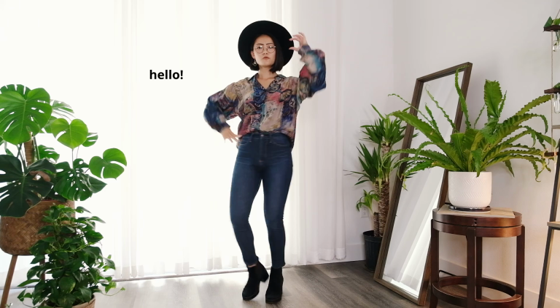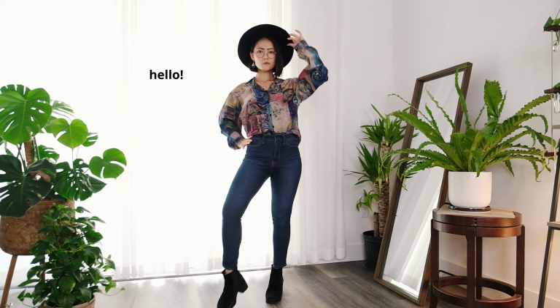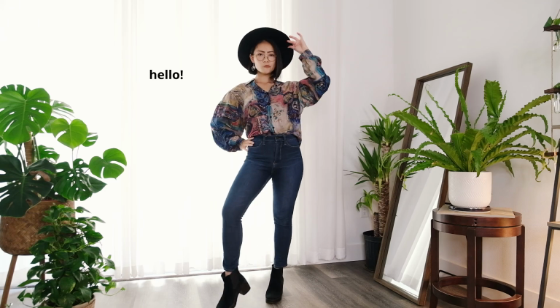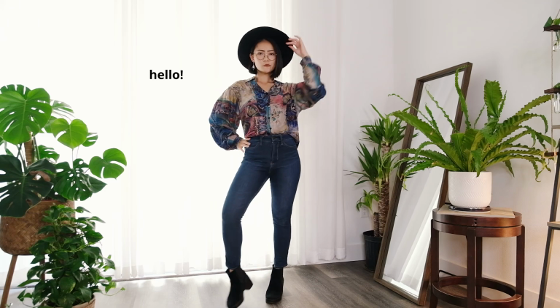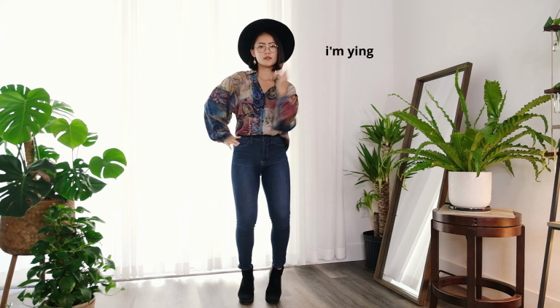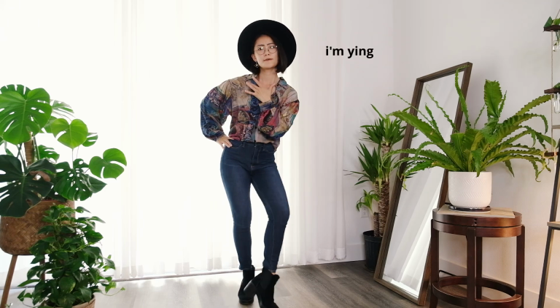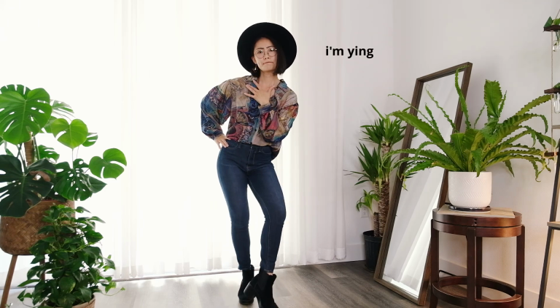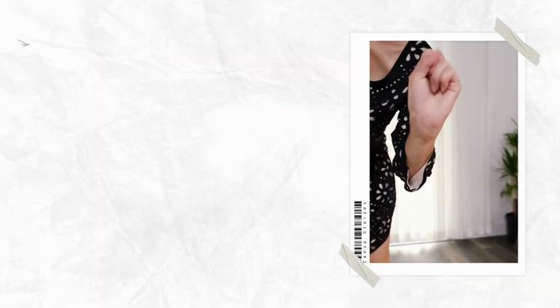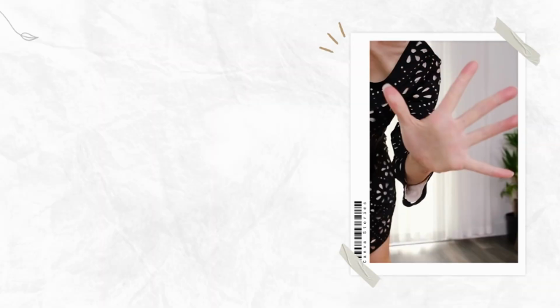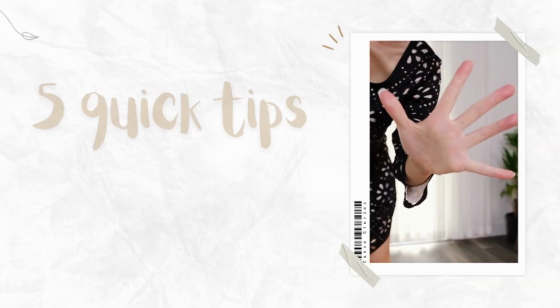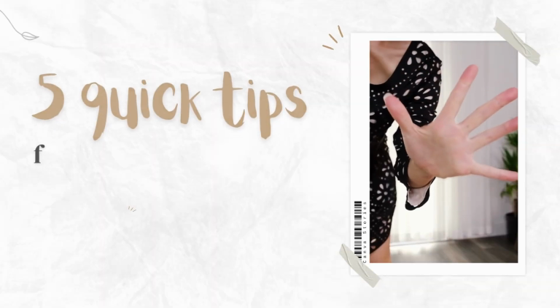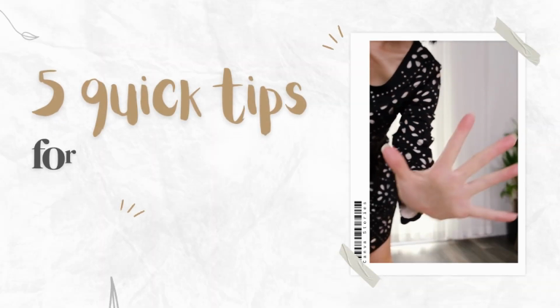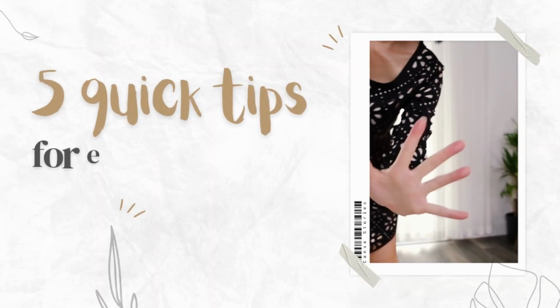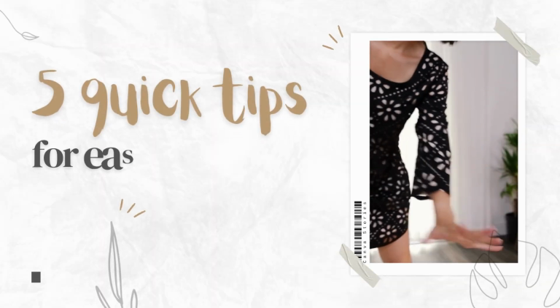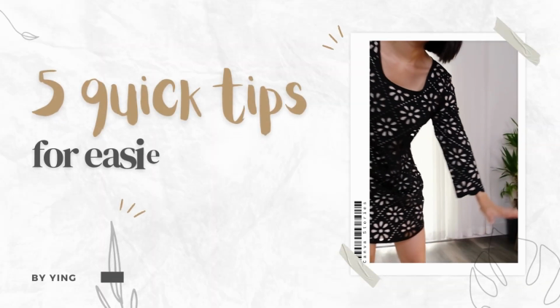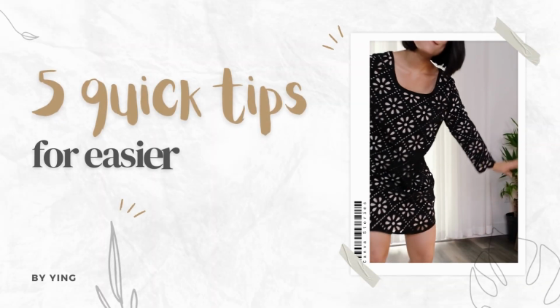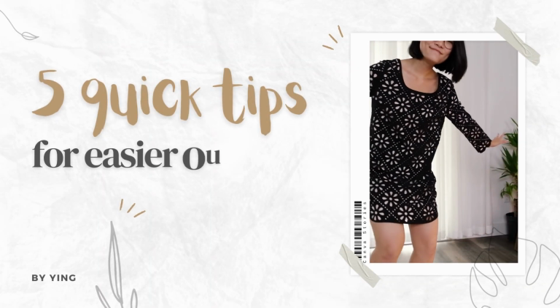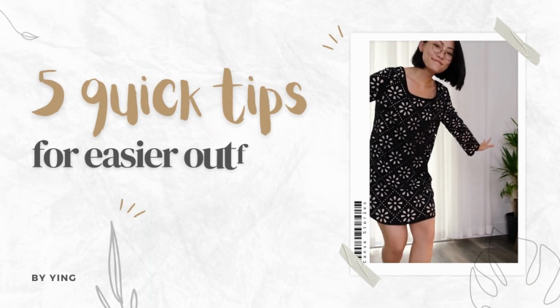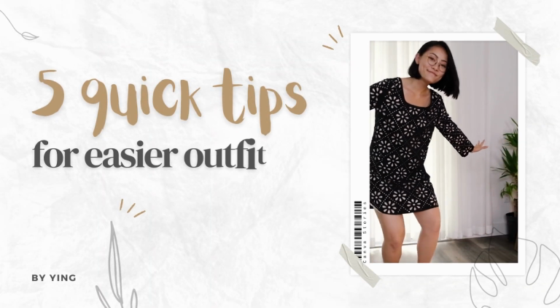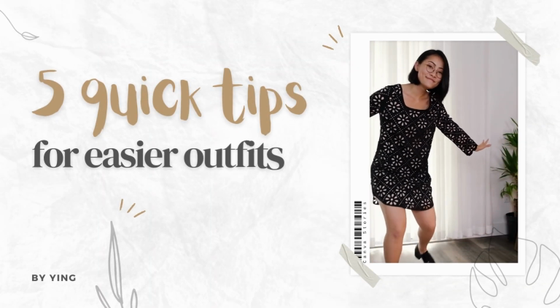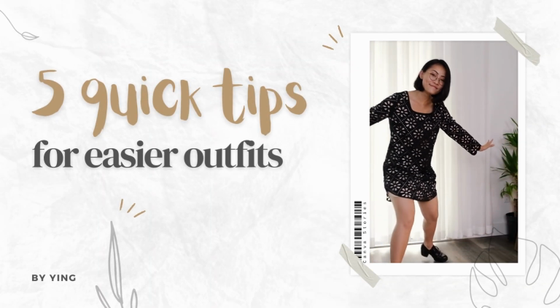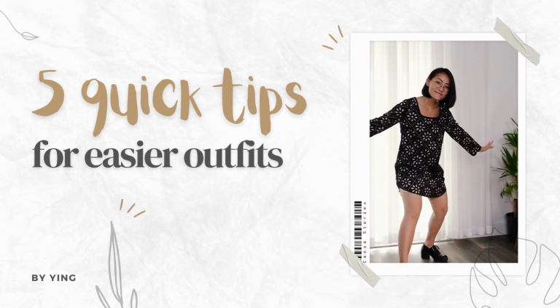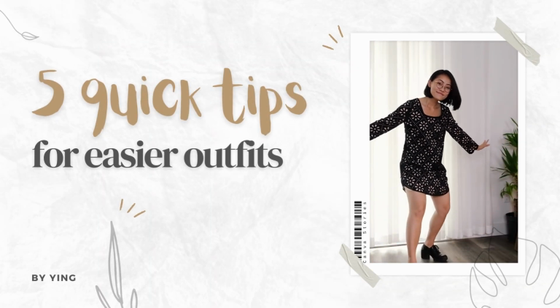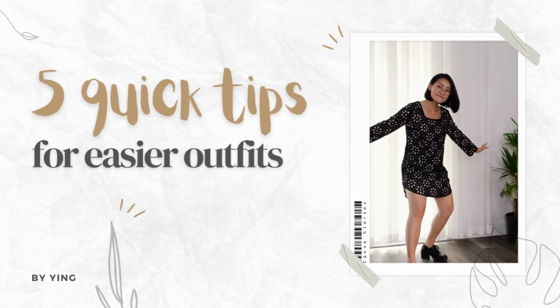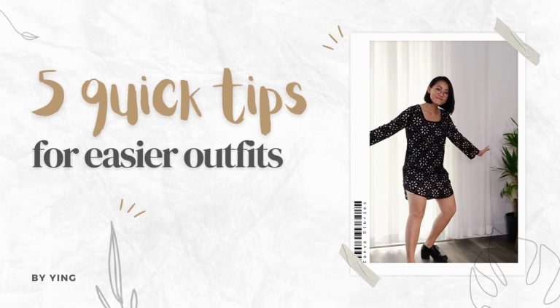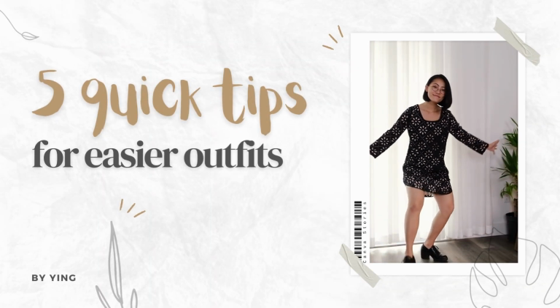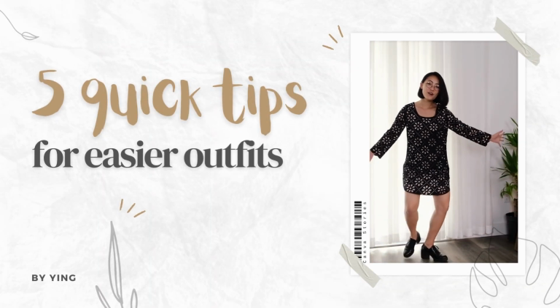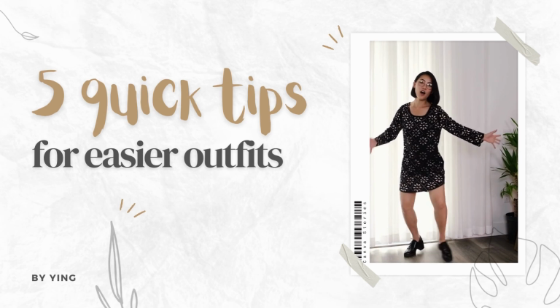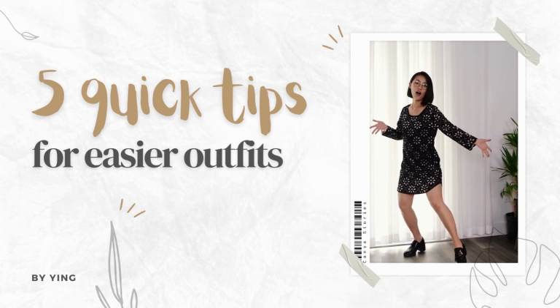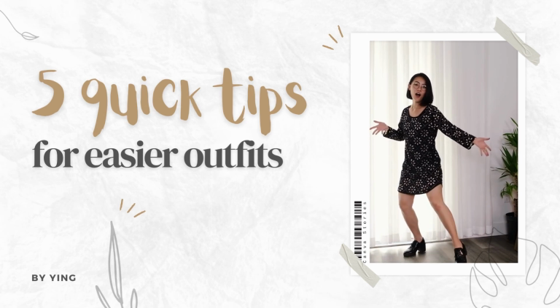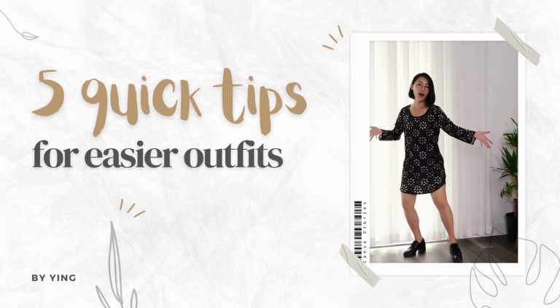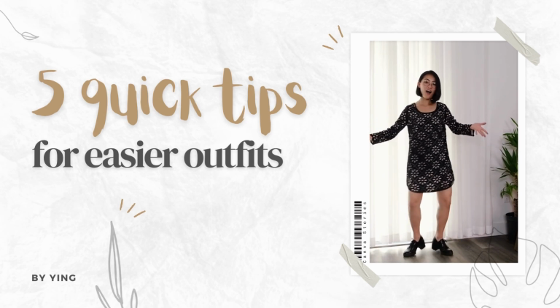Hello, my name is Ying. I'm here with five quick fashion tips that made my life easier and hopefully they will make your life easier as well.